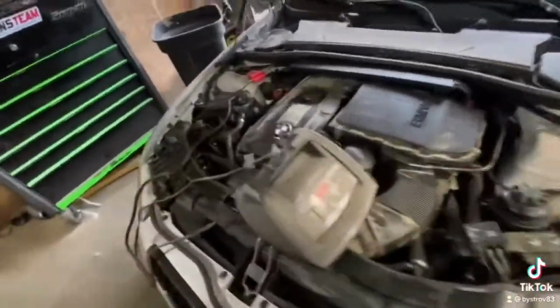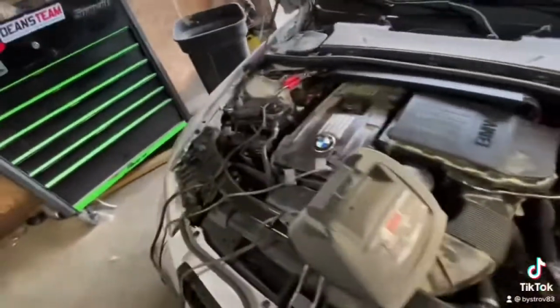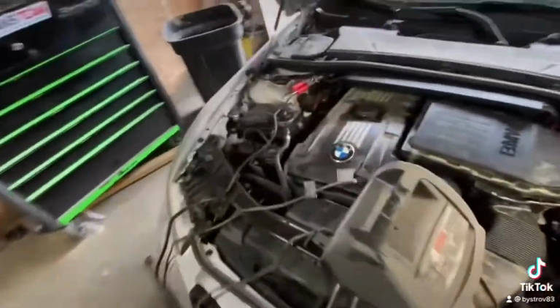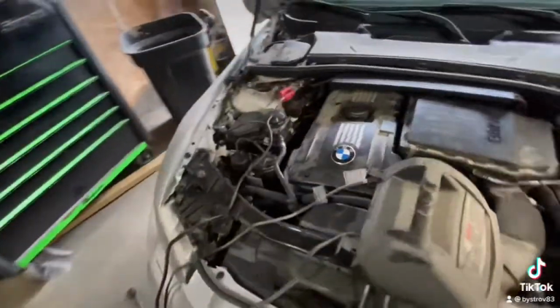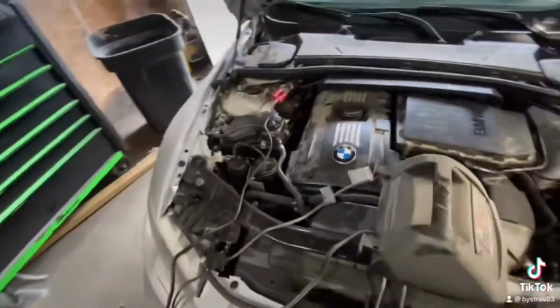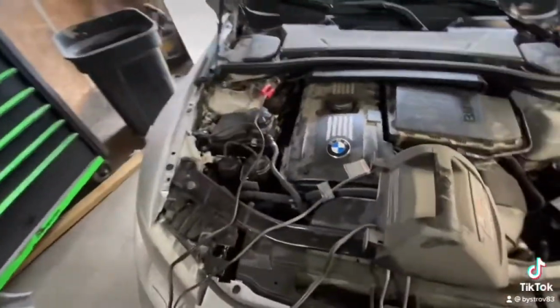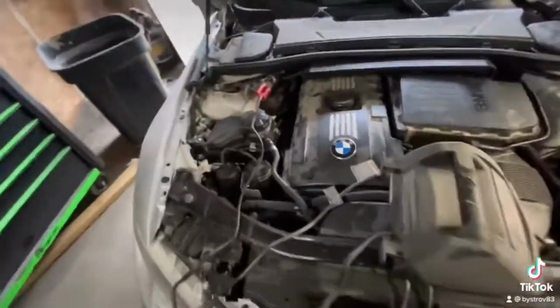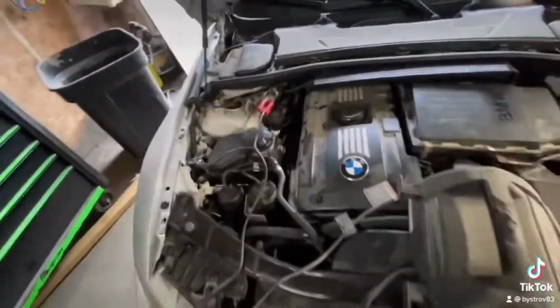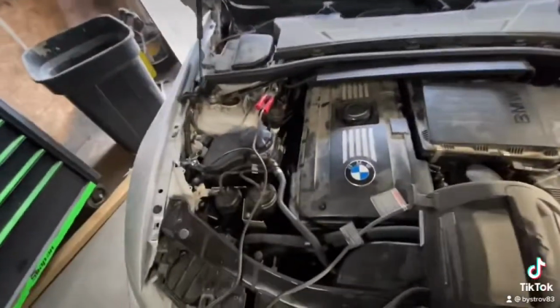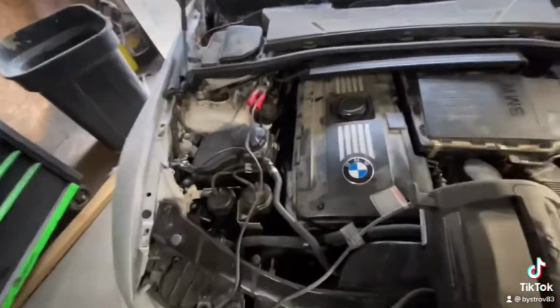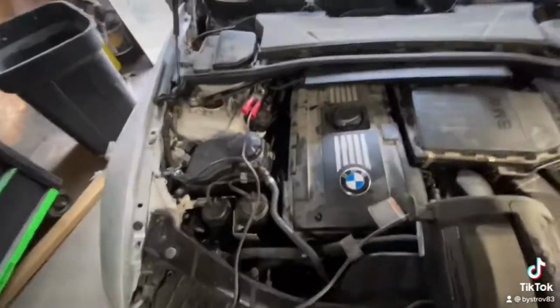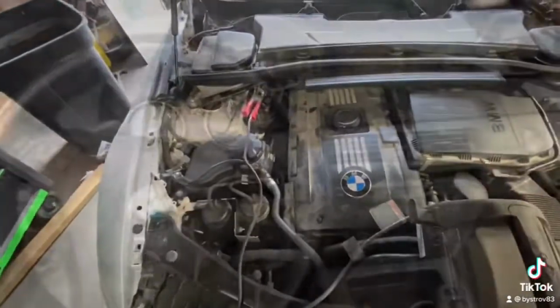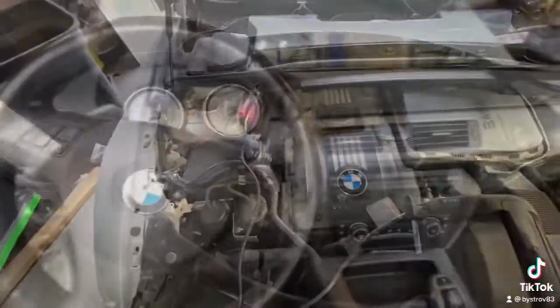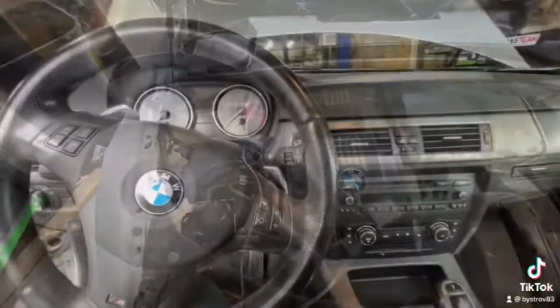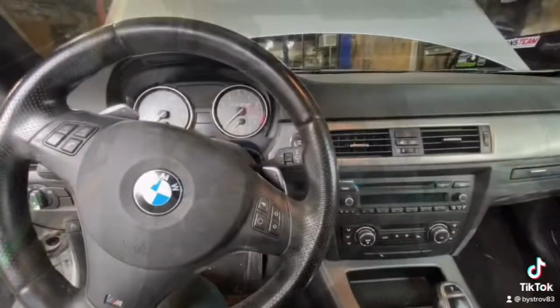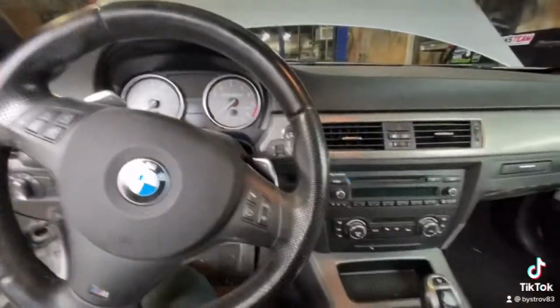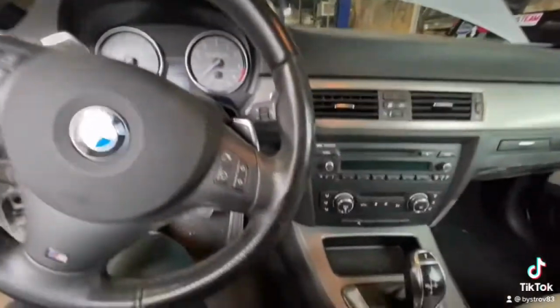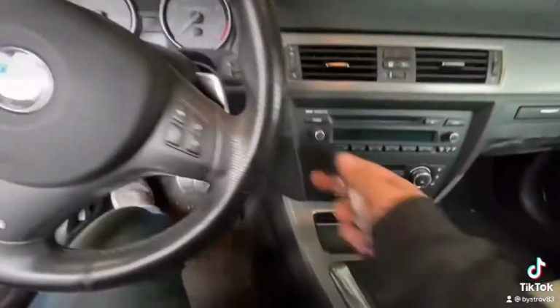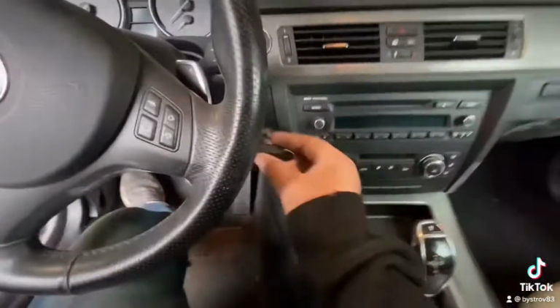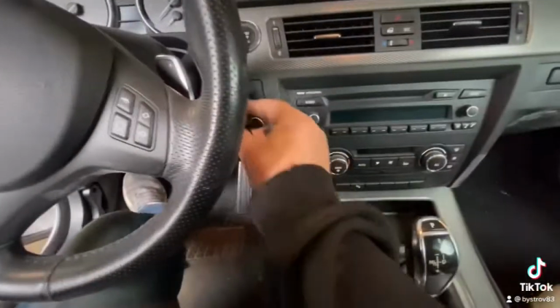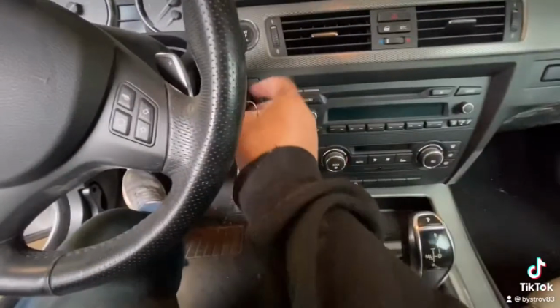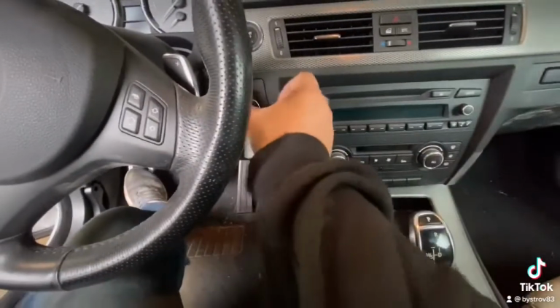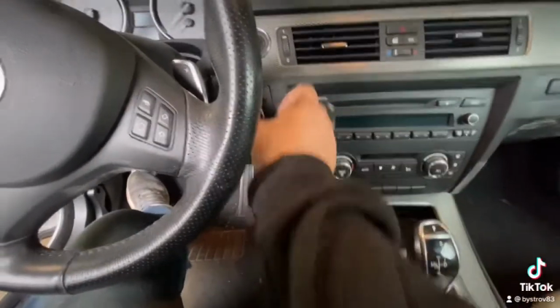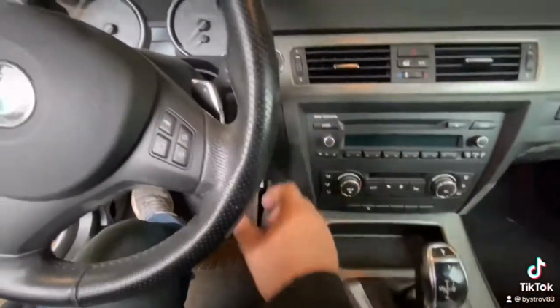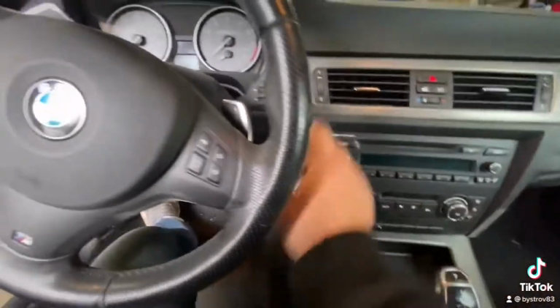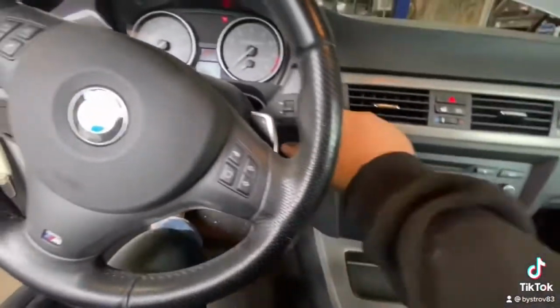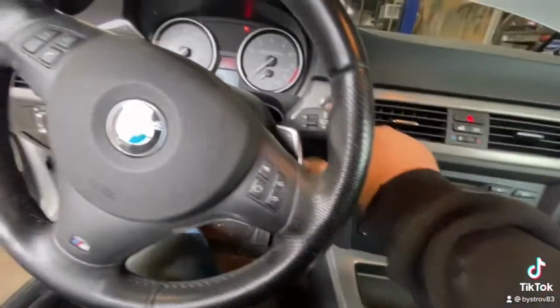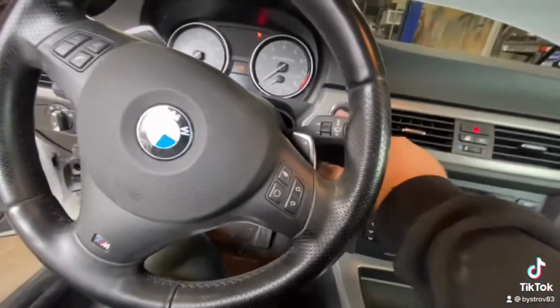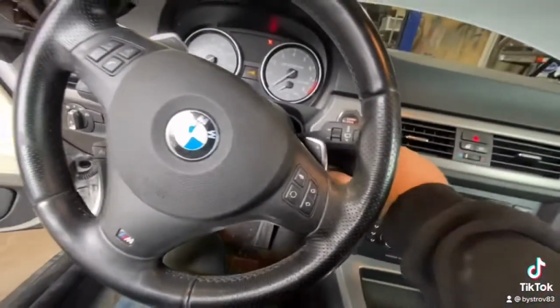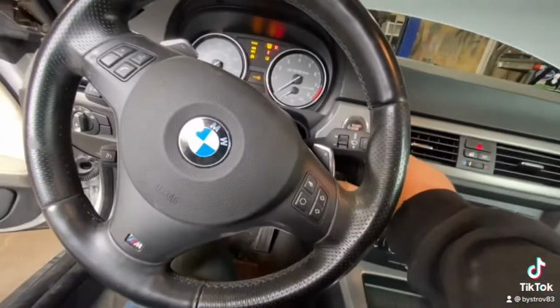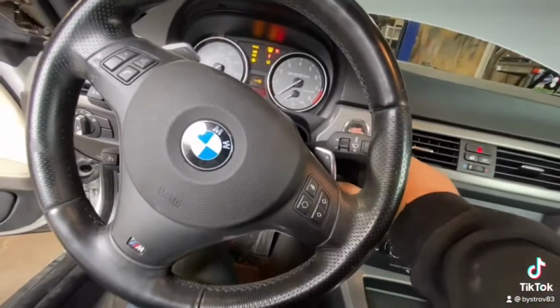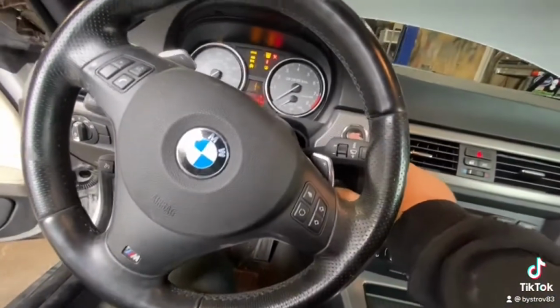Step one: install a battery tender. Step two: turn the ignition on without starting the vehicle.